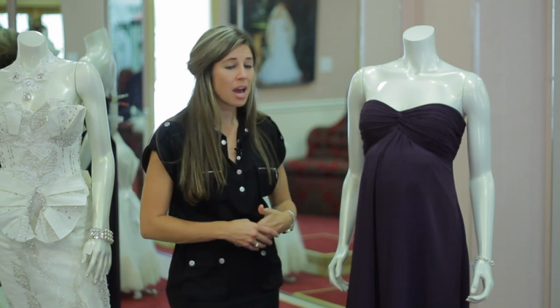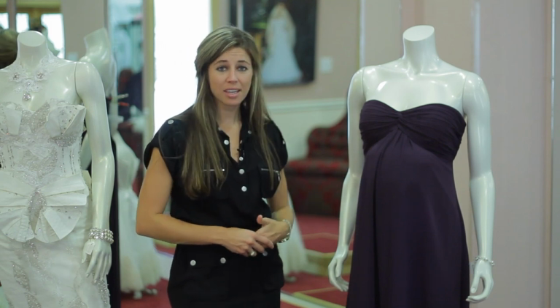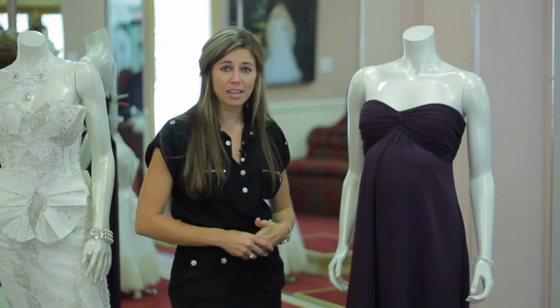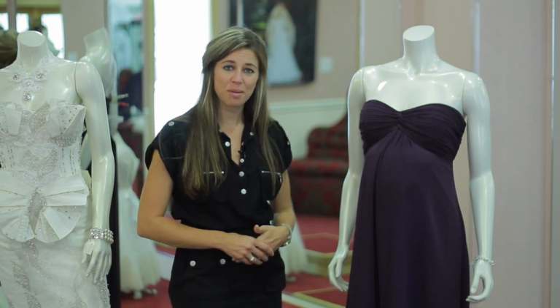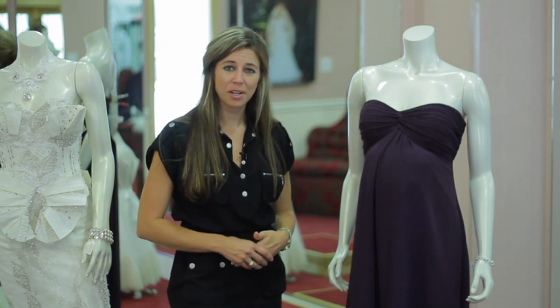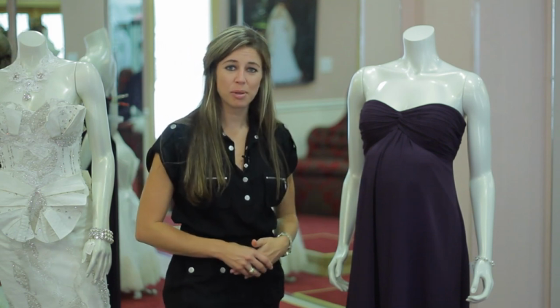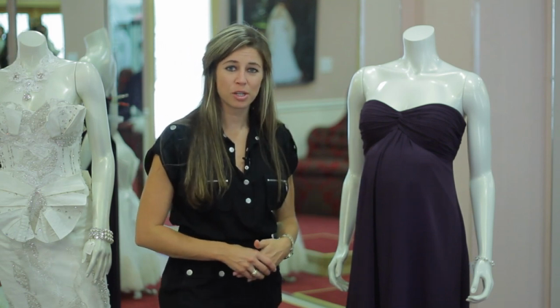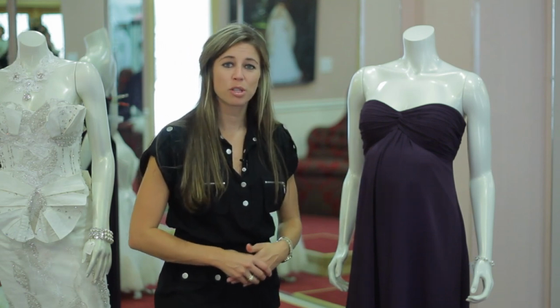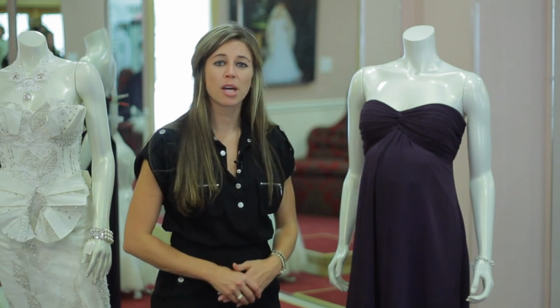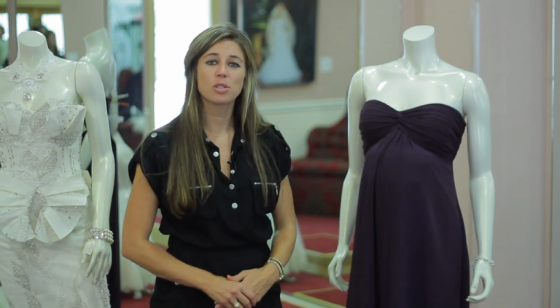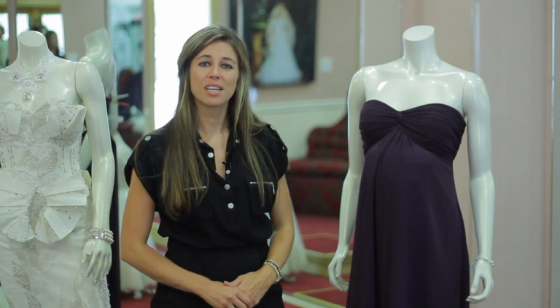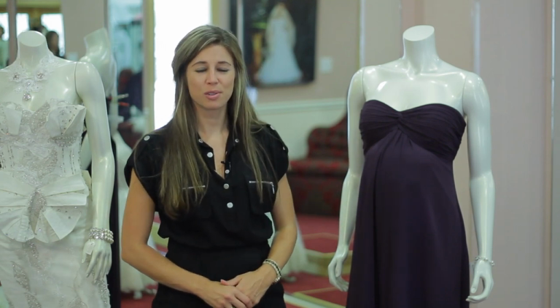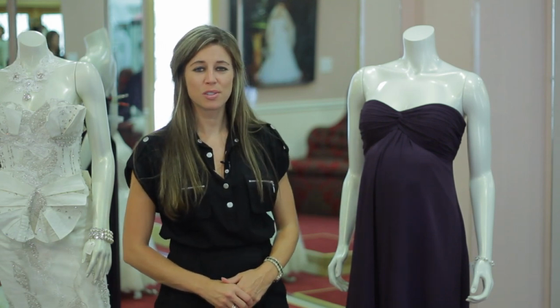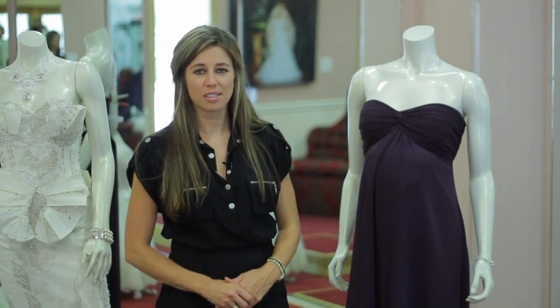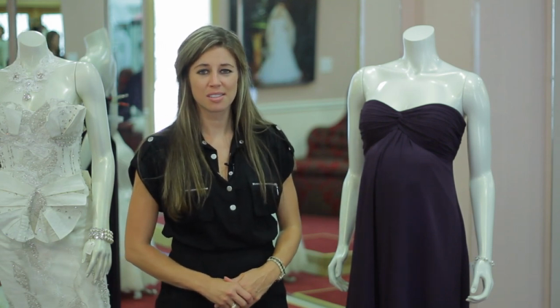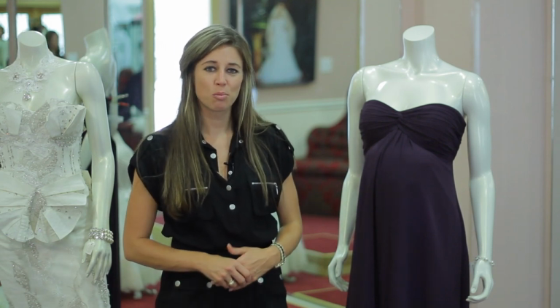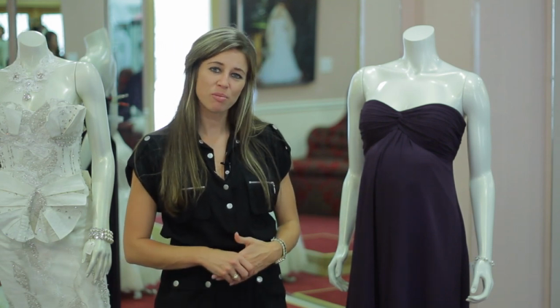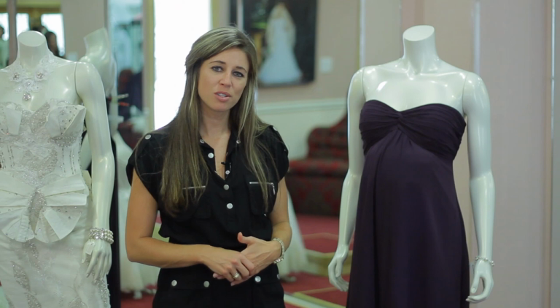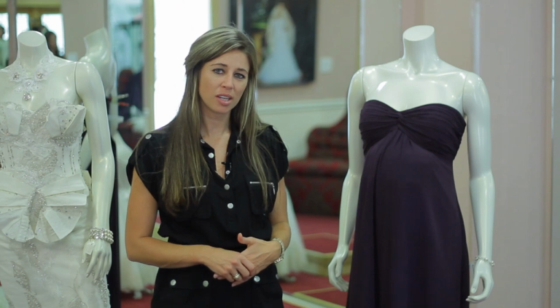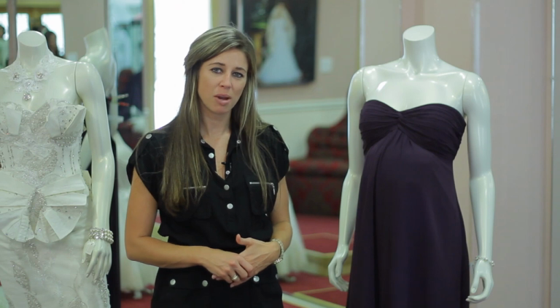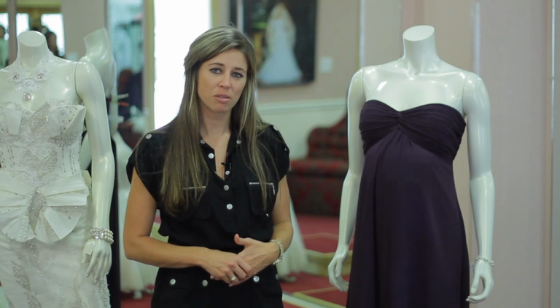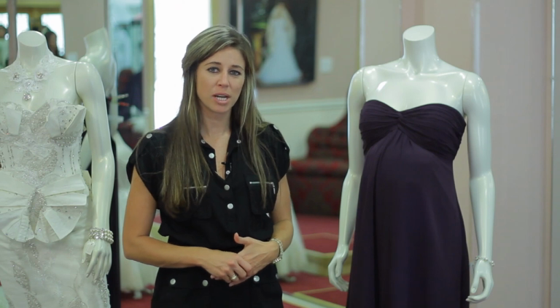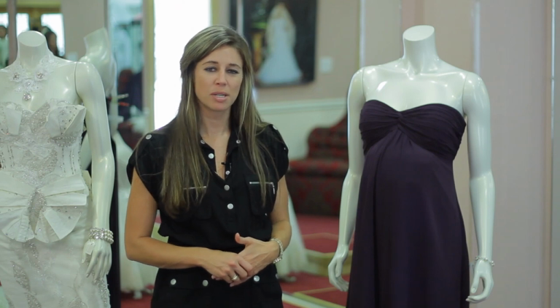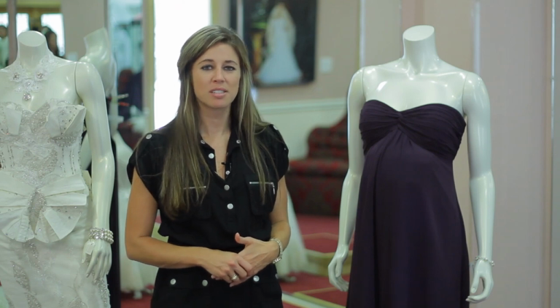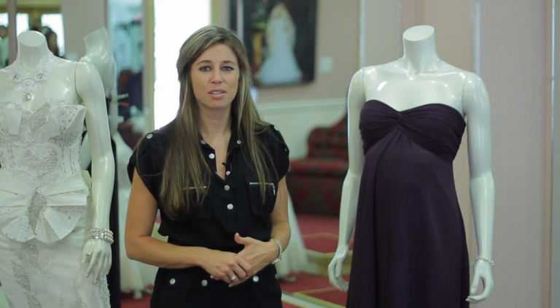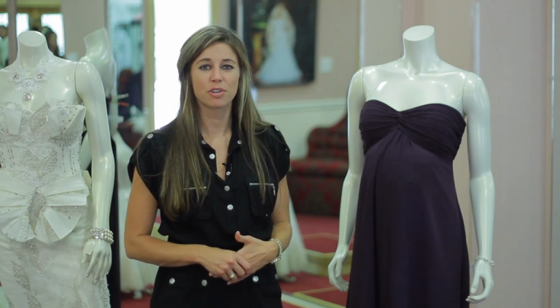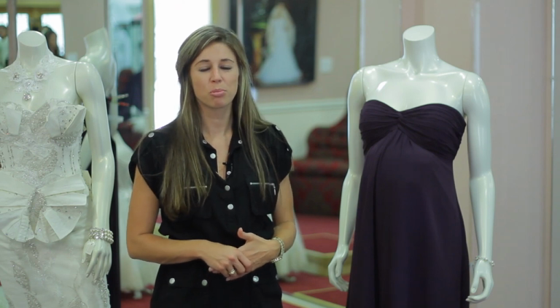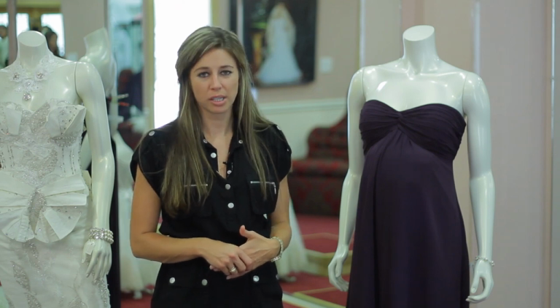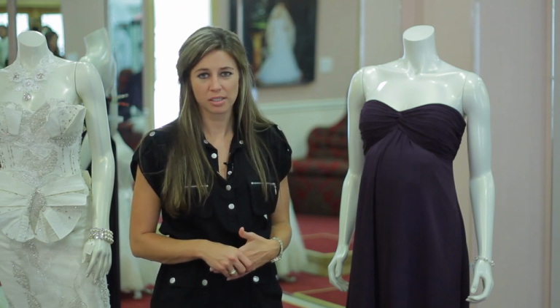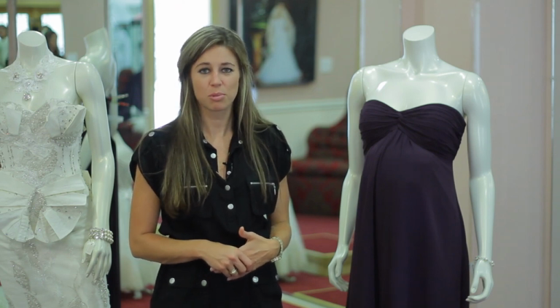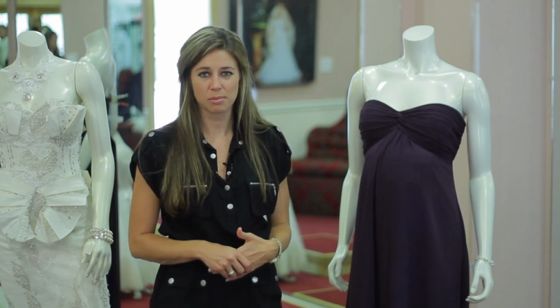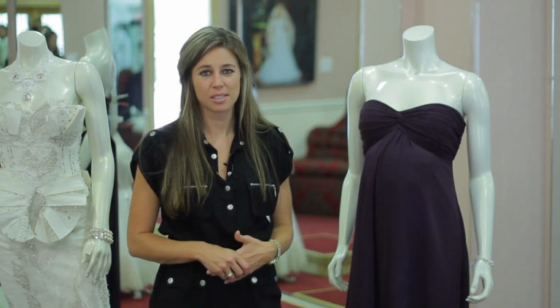I'm Carrie Barron with The Brattle Boutique in Louisville, Texas, and we've been talking about bridesmaid styles for your pregnant bridesmaids.